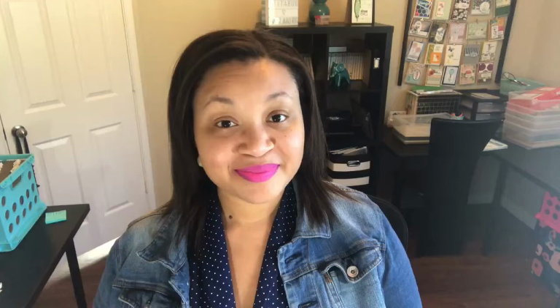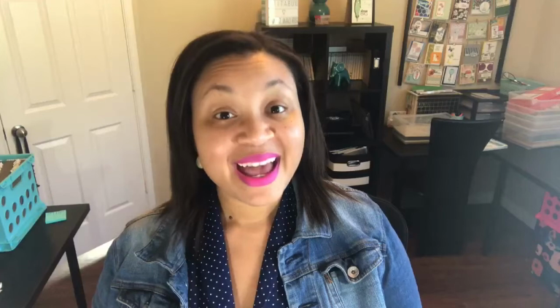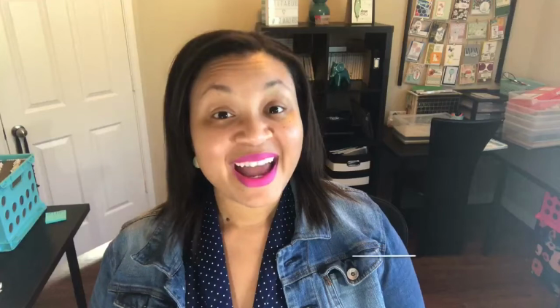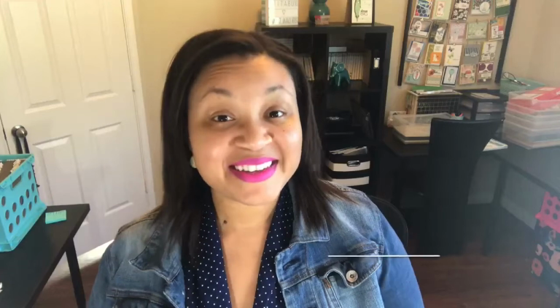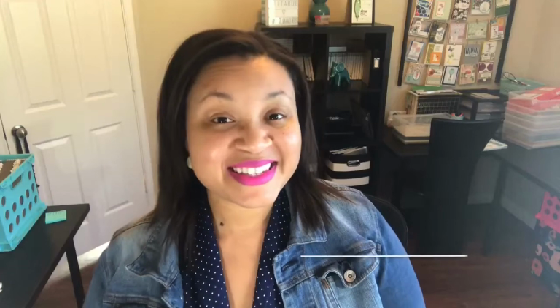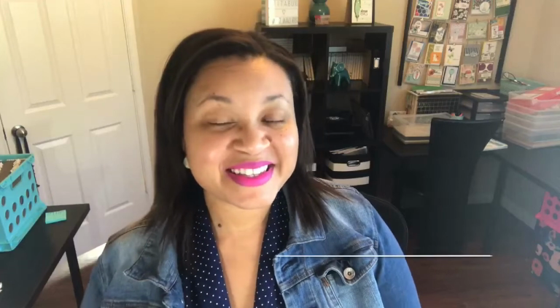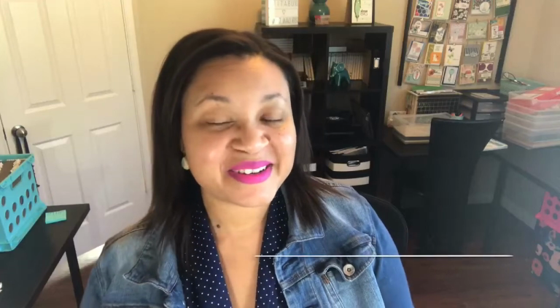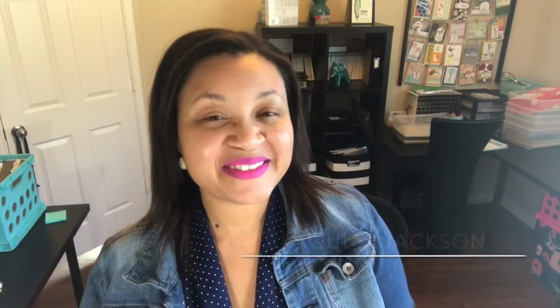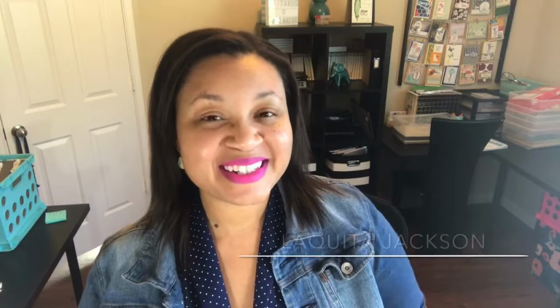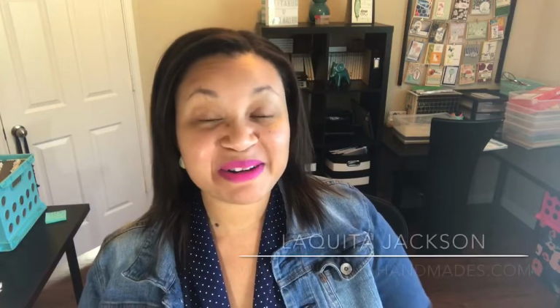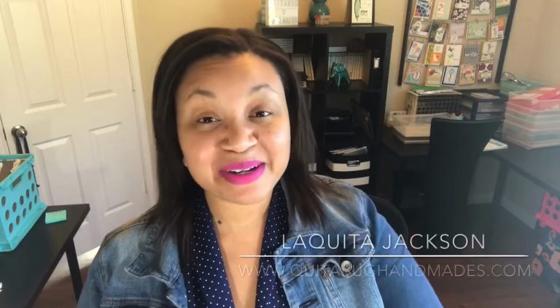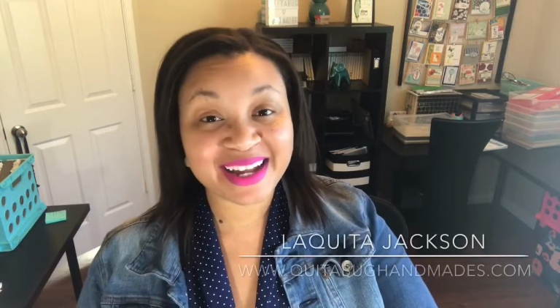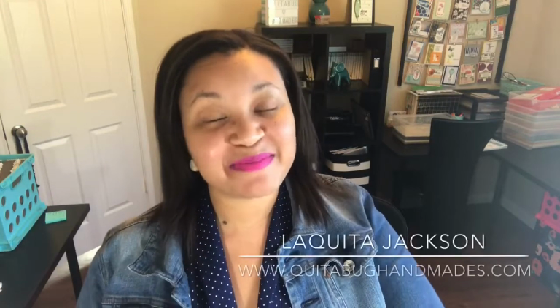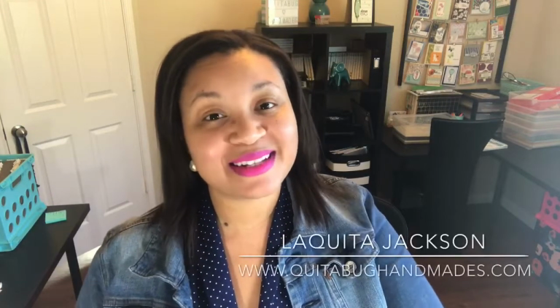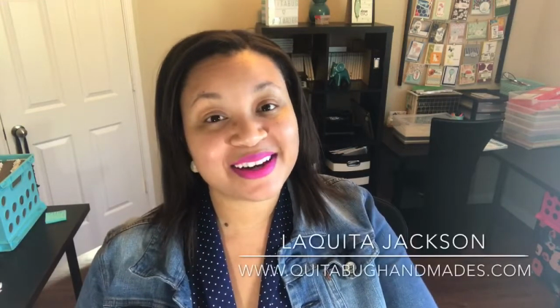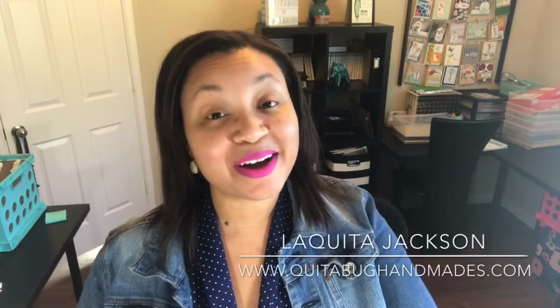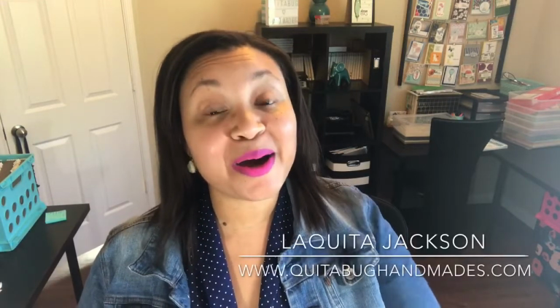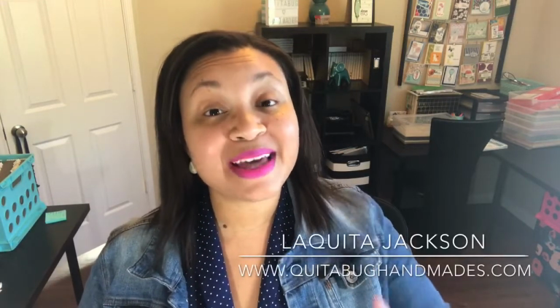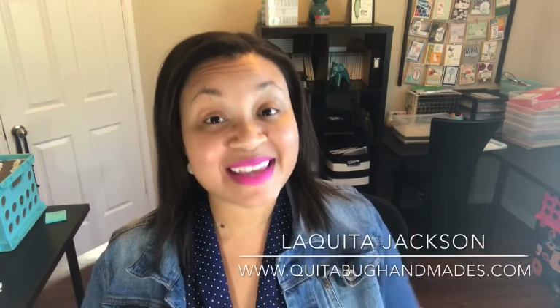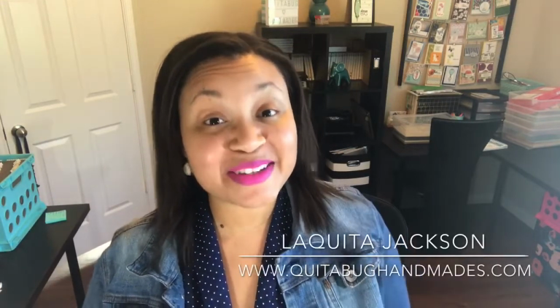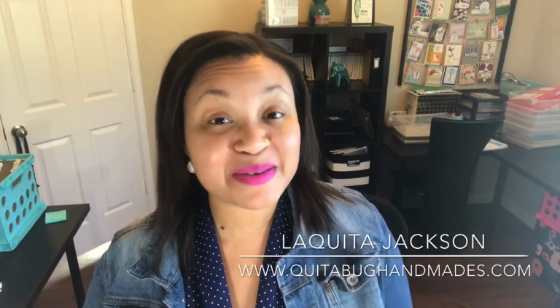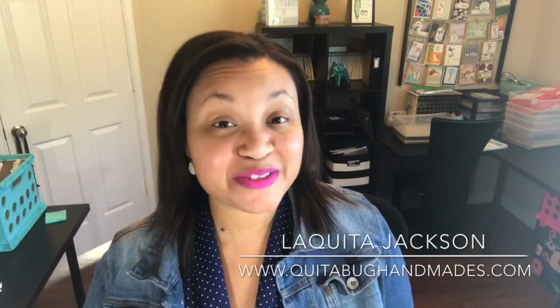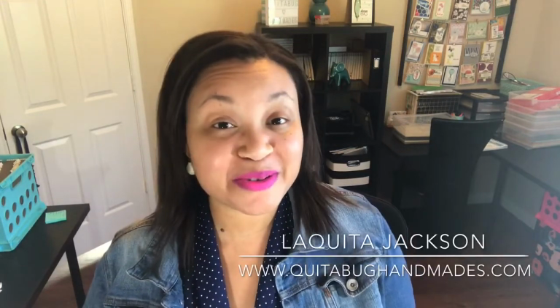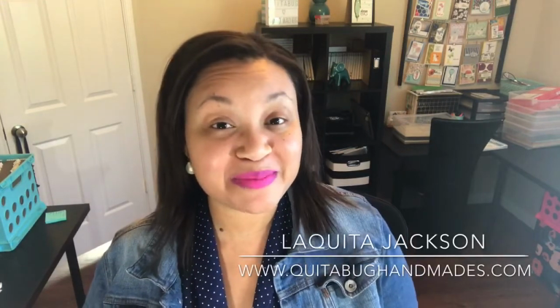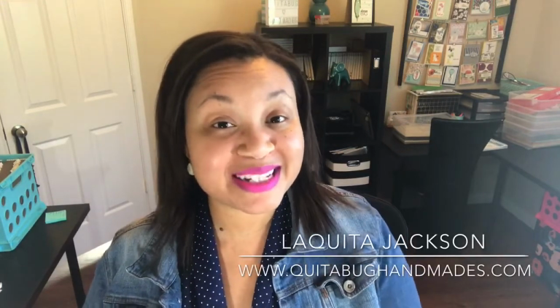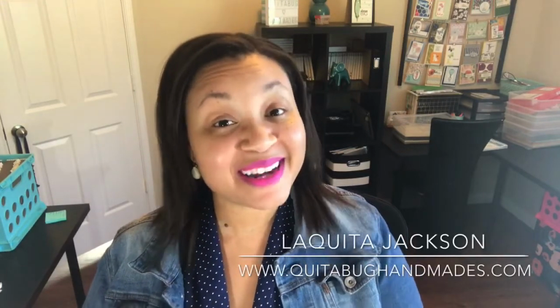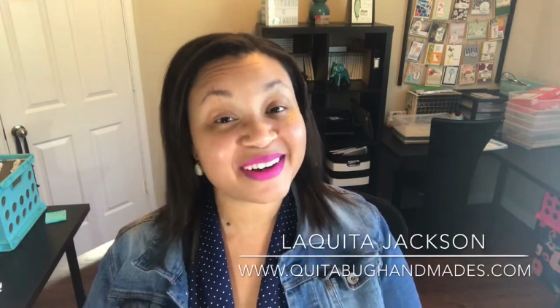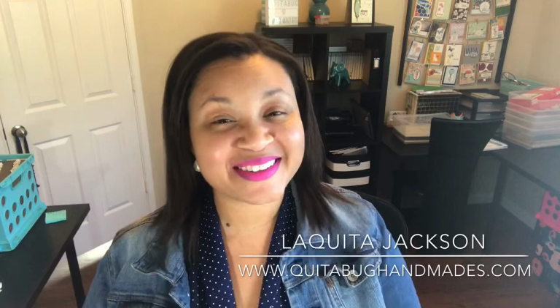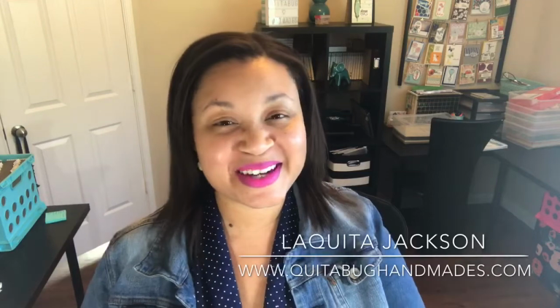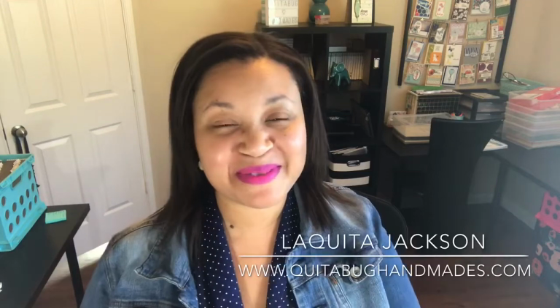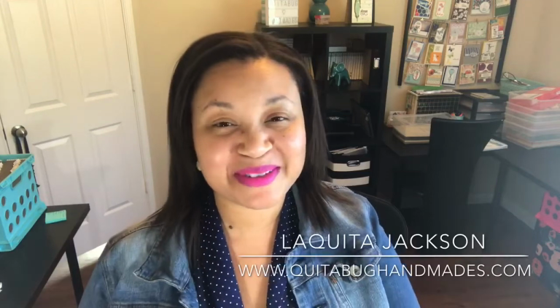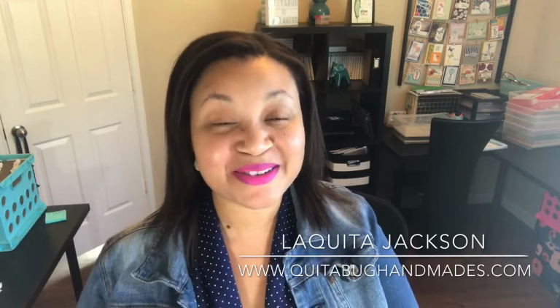Hey there, this is Laquita with QuitaBugHandmaids.com. Thank you so much for joining me today for another Stampin' Up! tutorial.